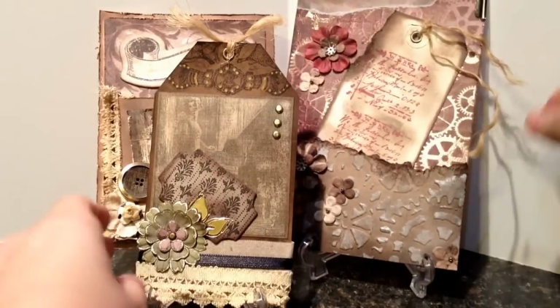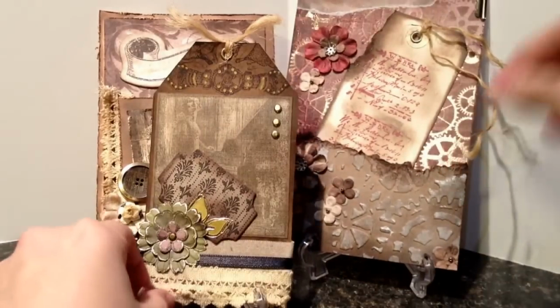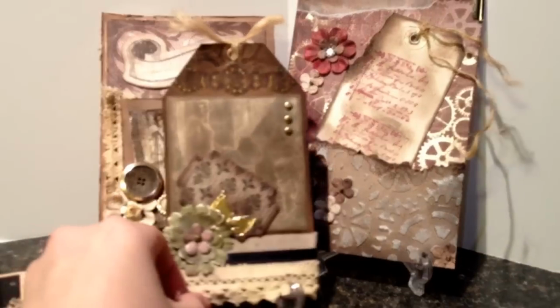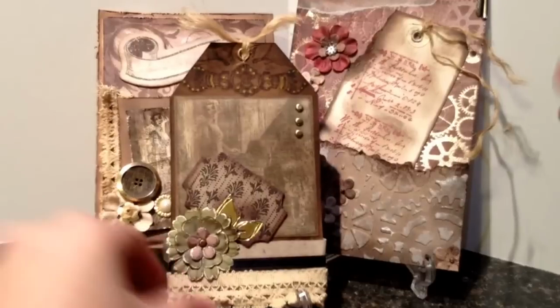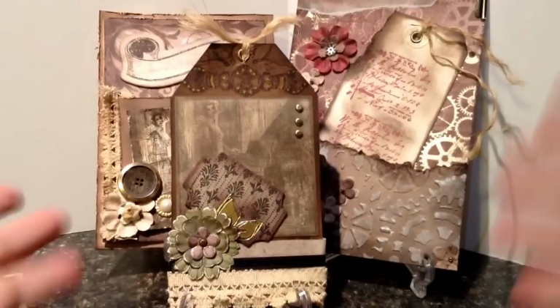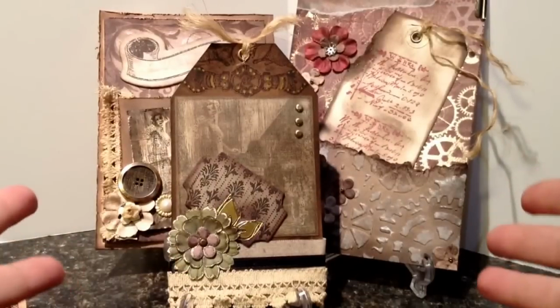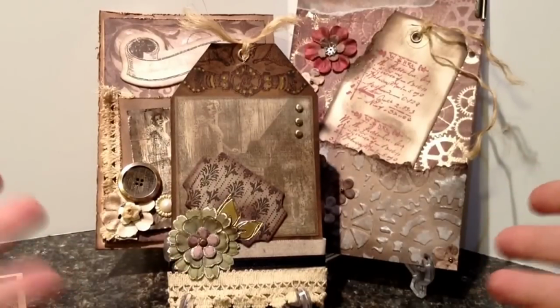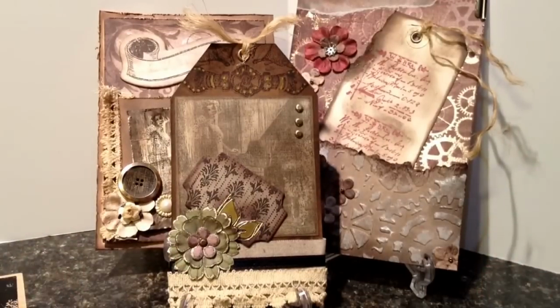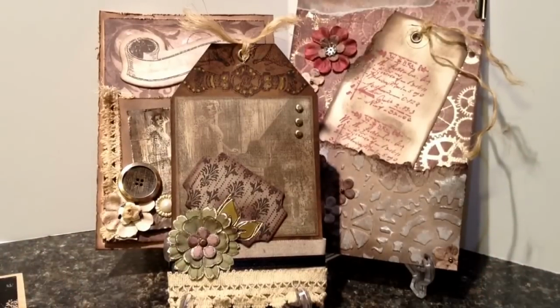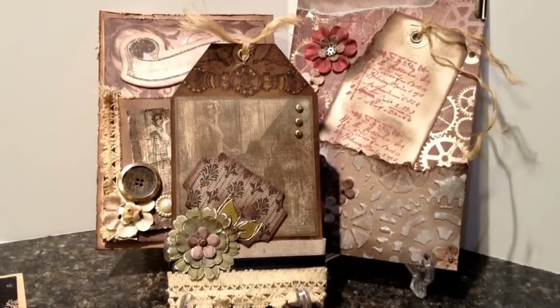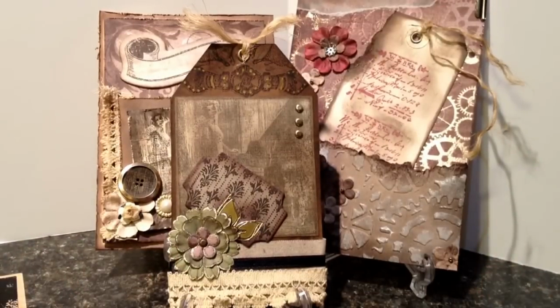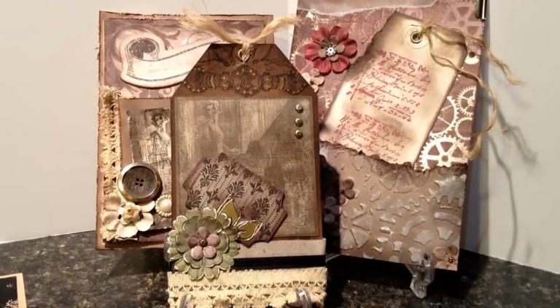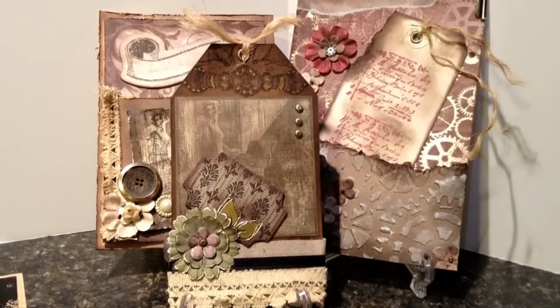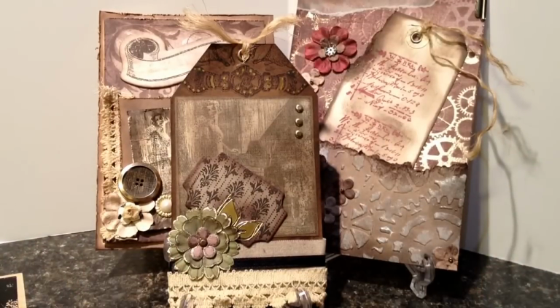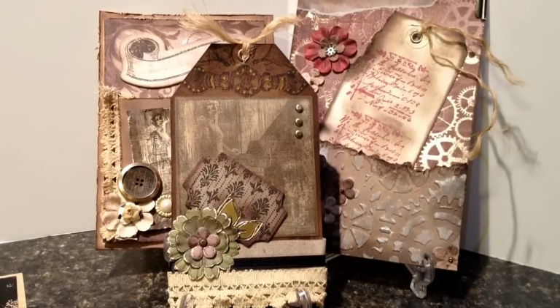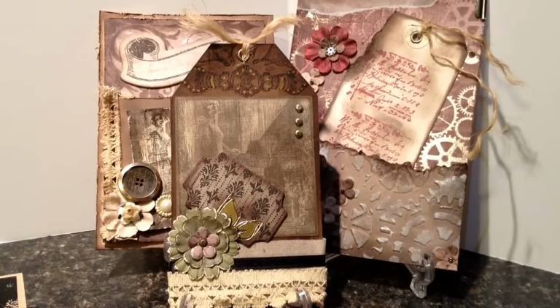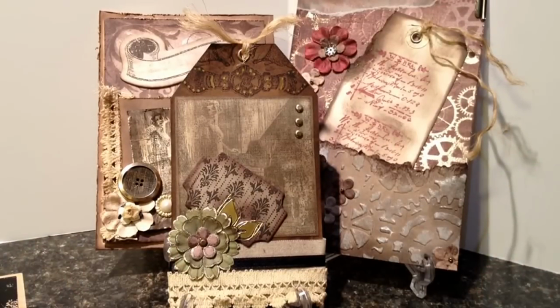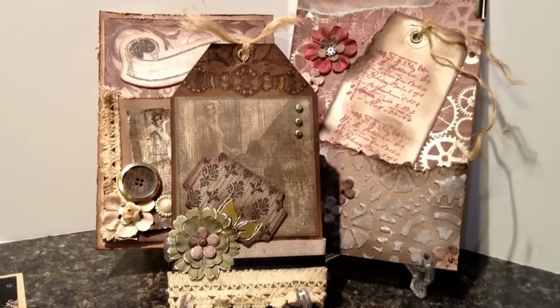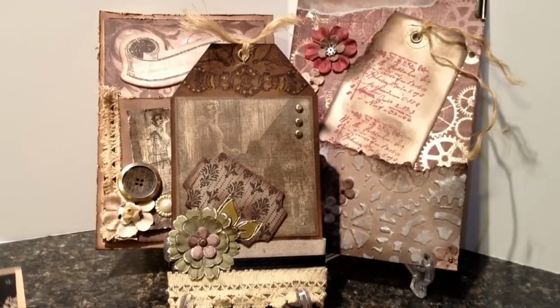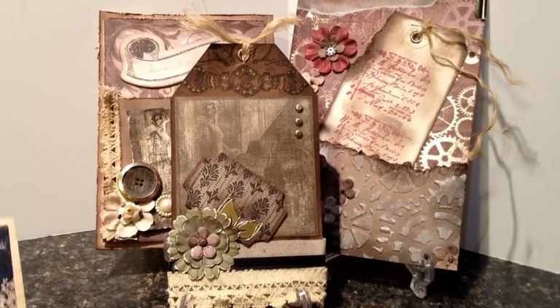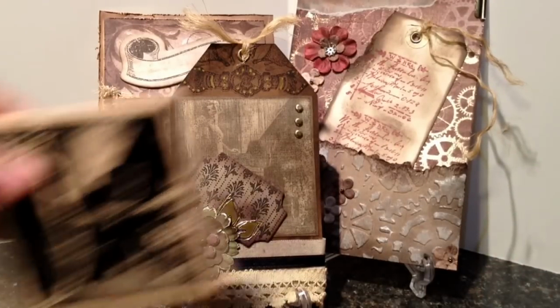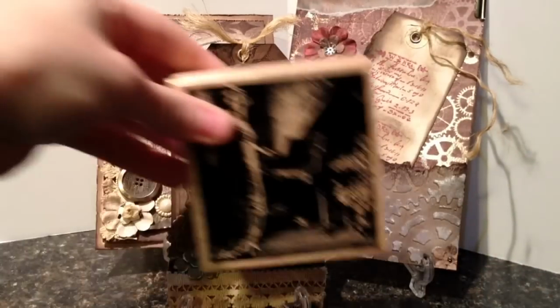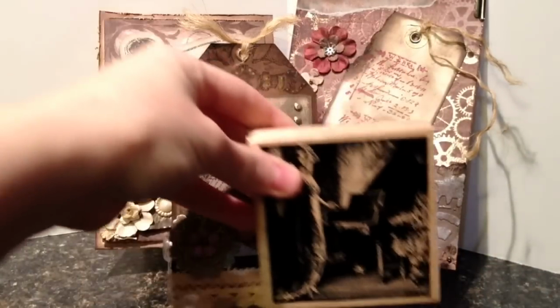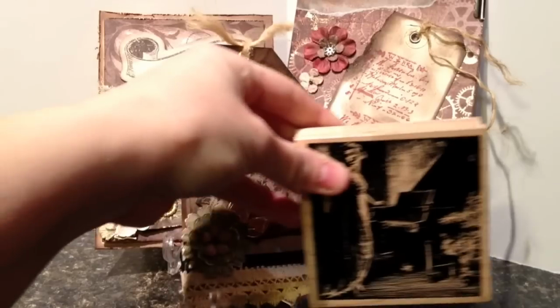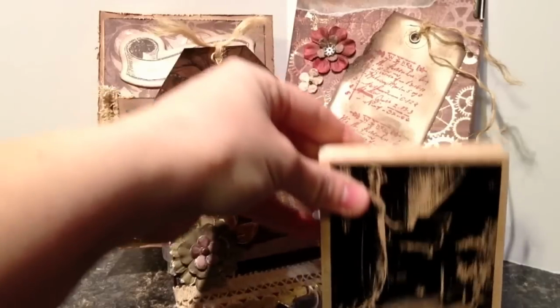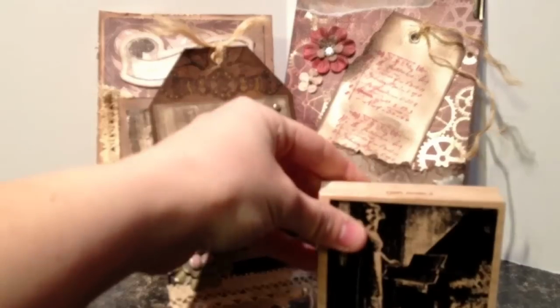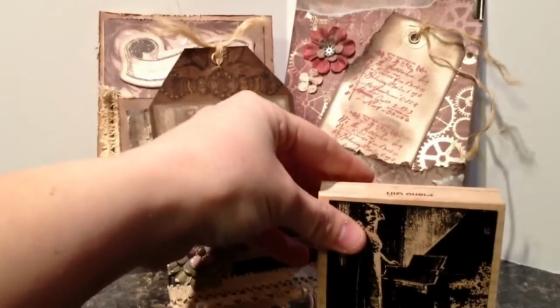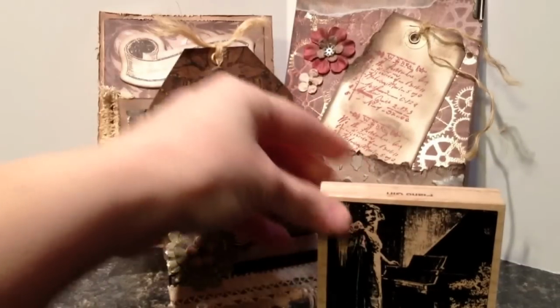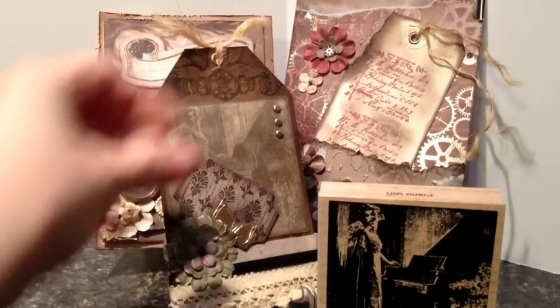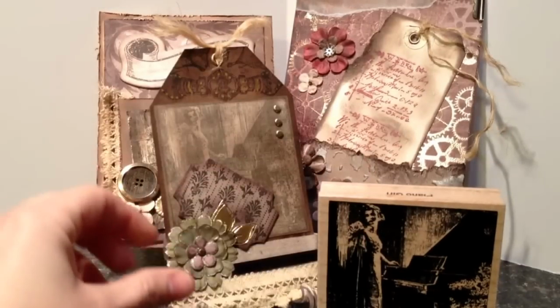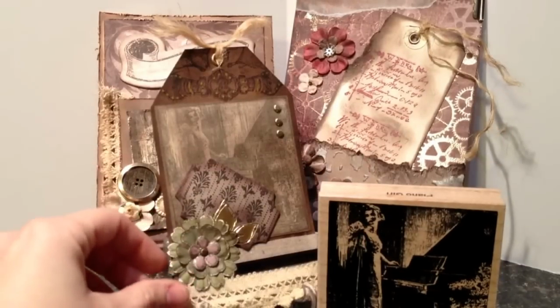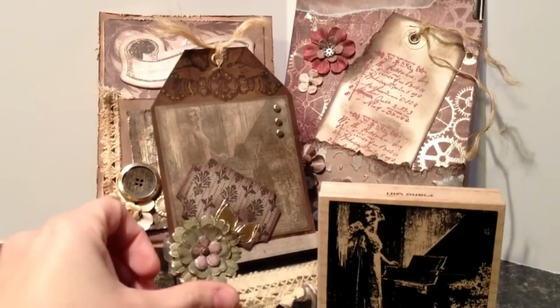So those are my most recent designs, all inspired by this stamp here.